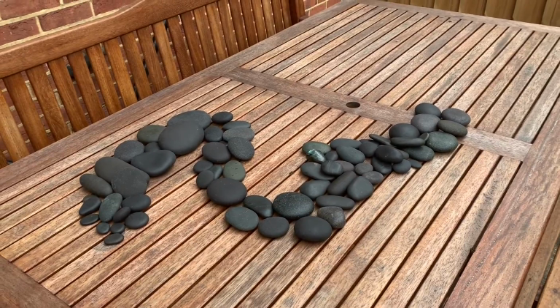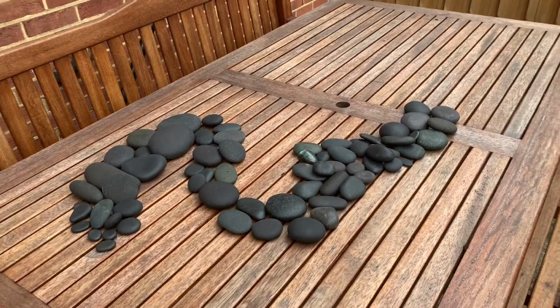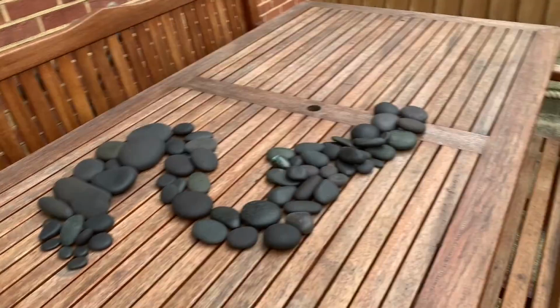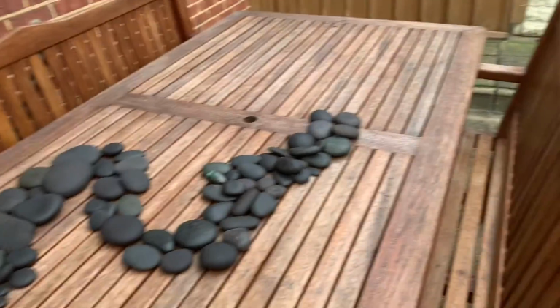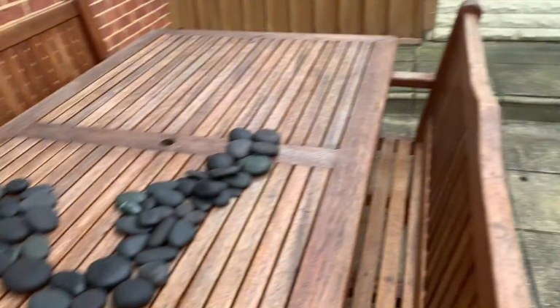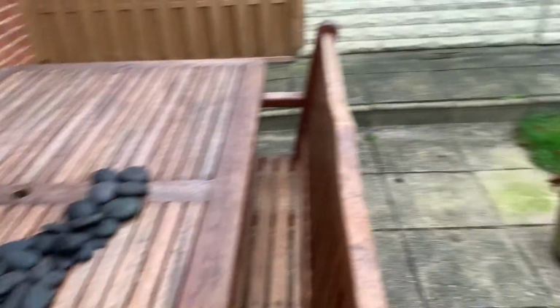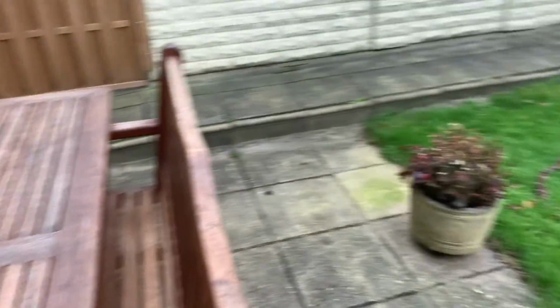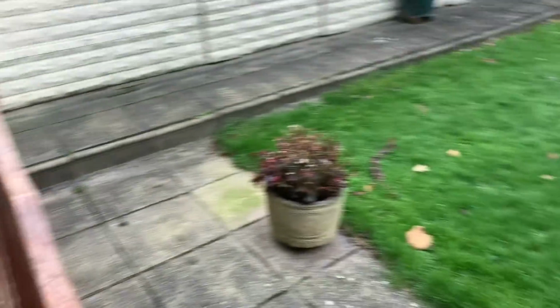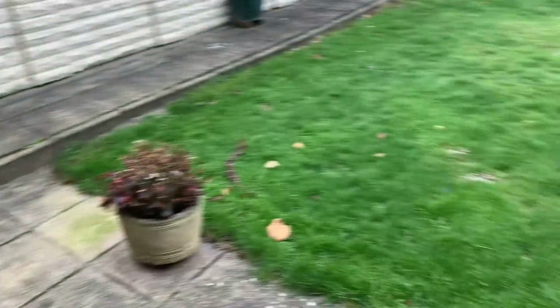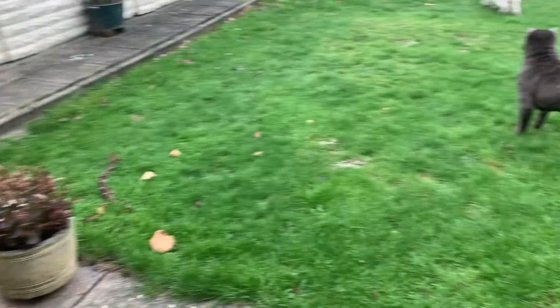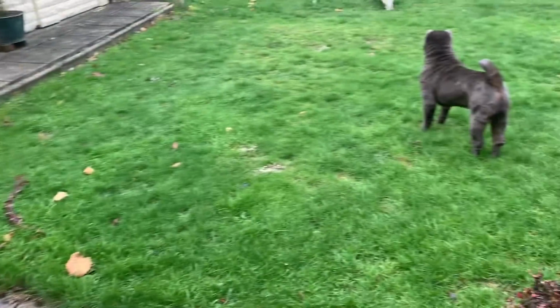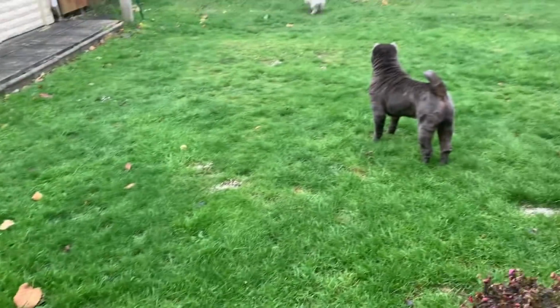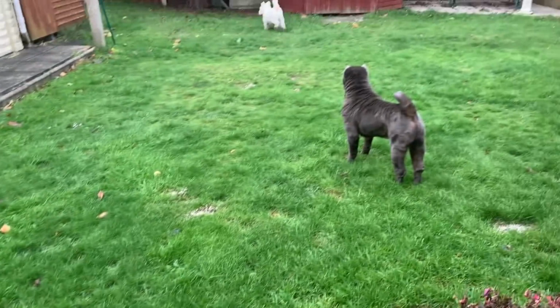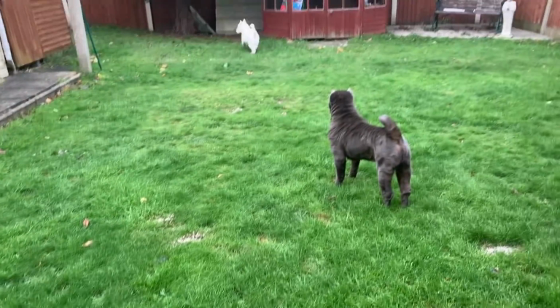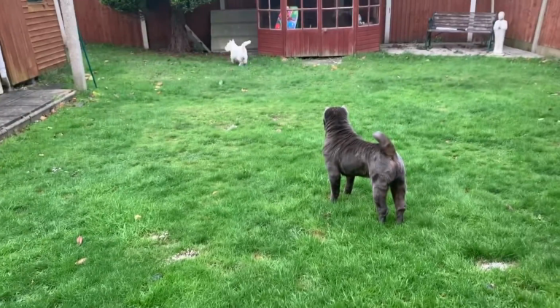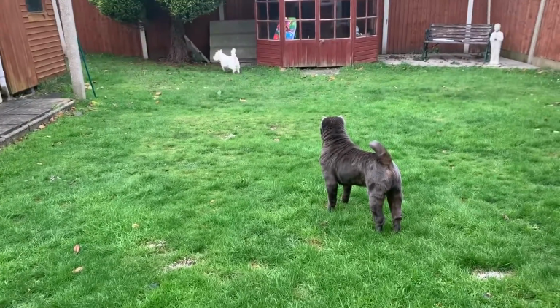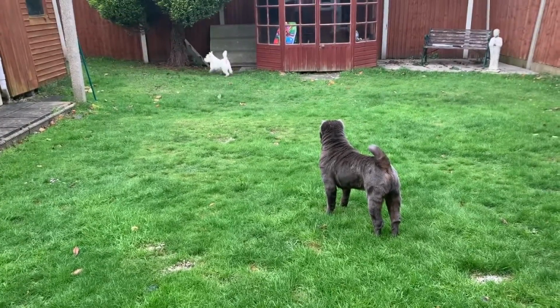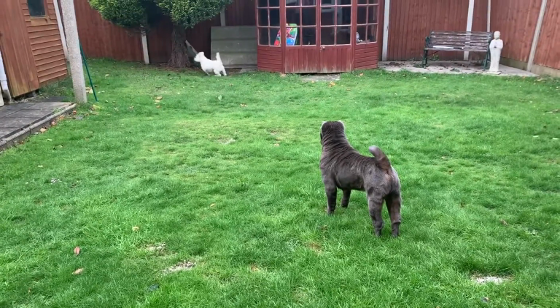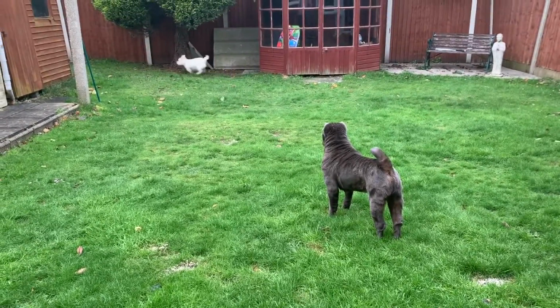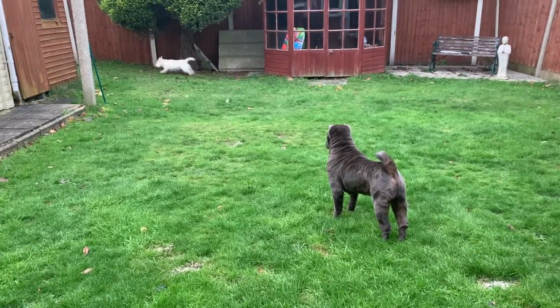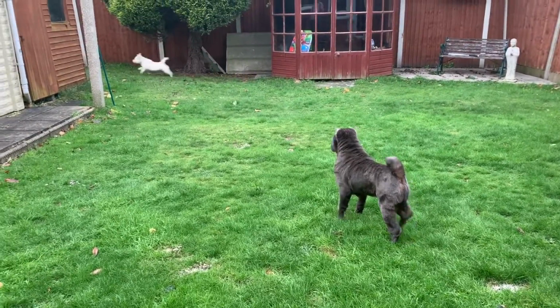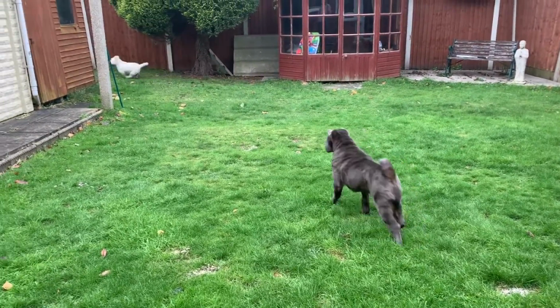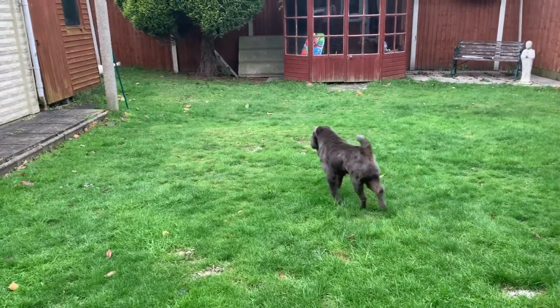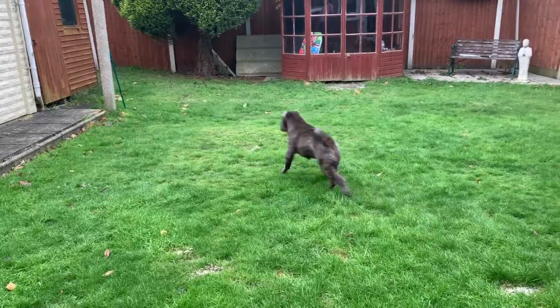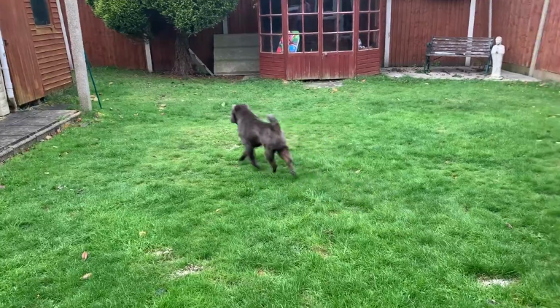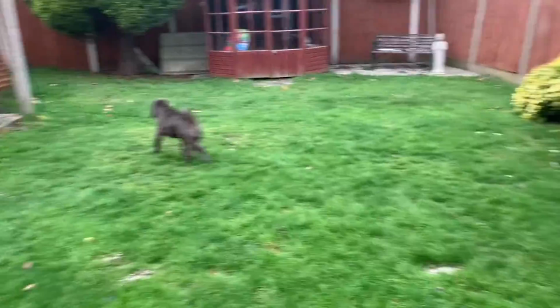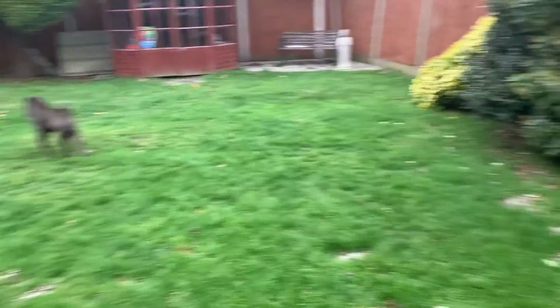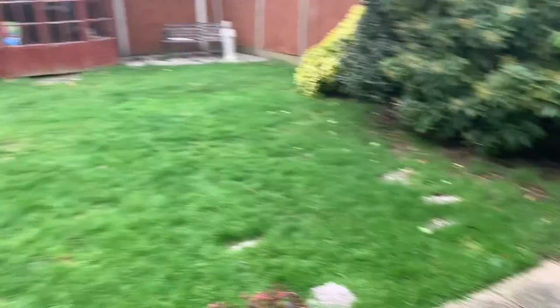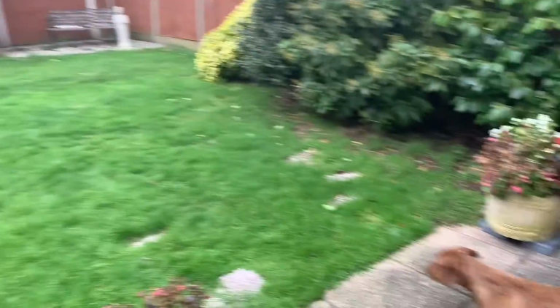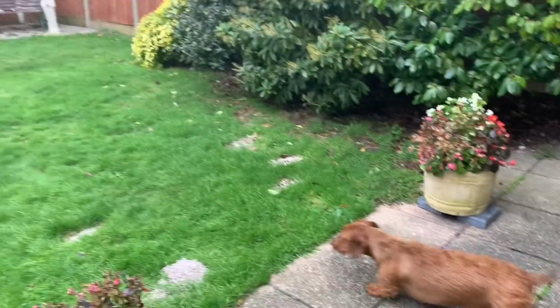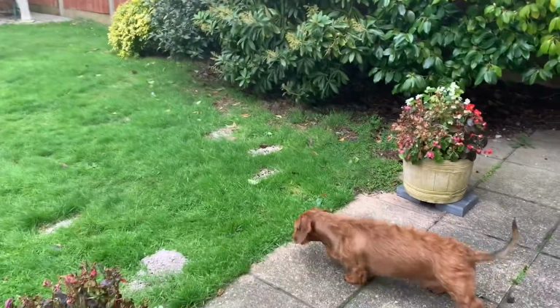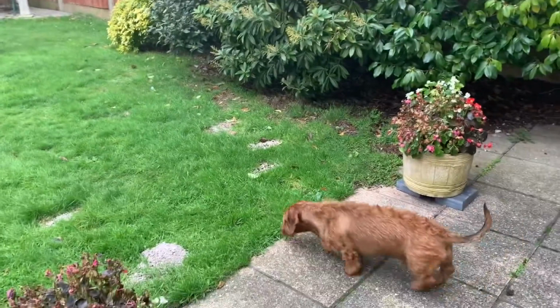How is it that my dogs always bark when I make a video? It's like a rule, isn't it?